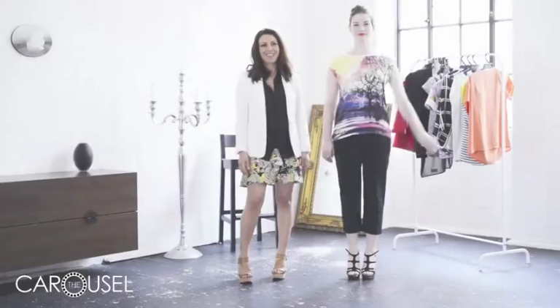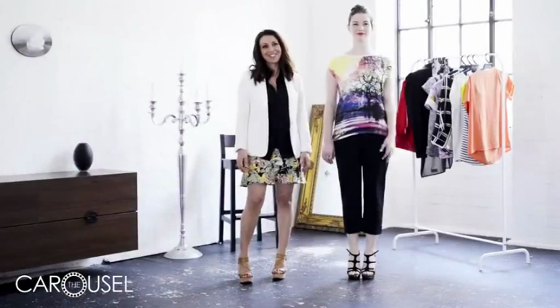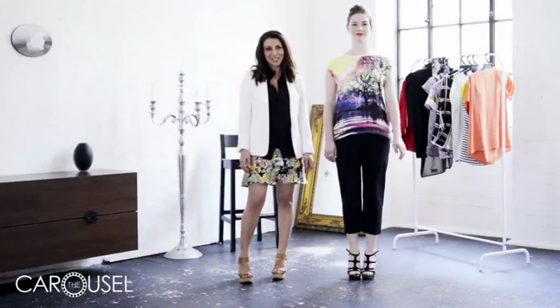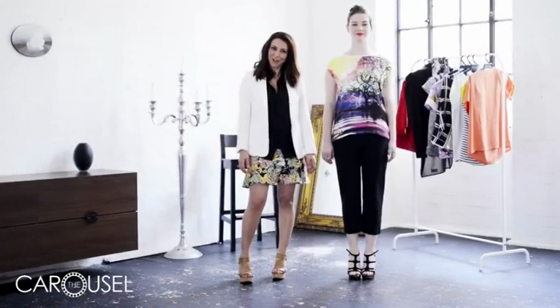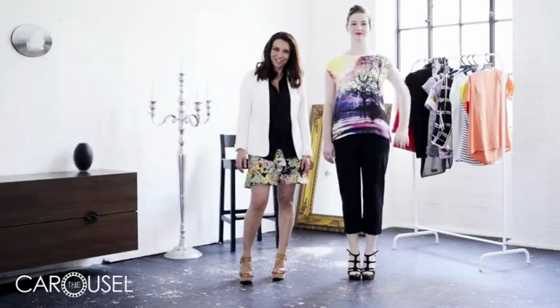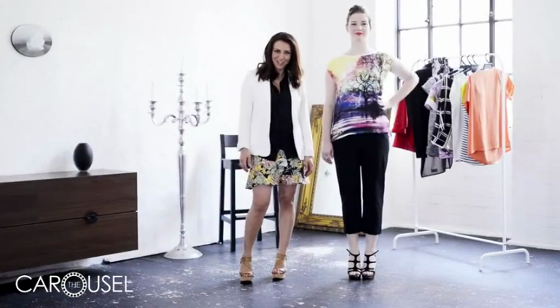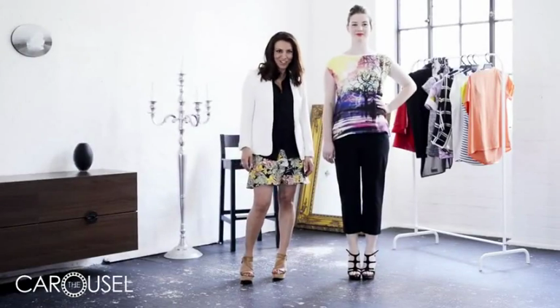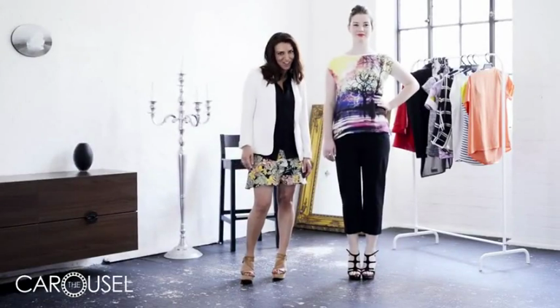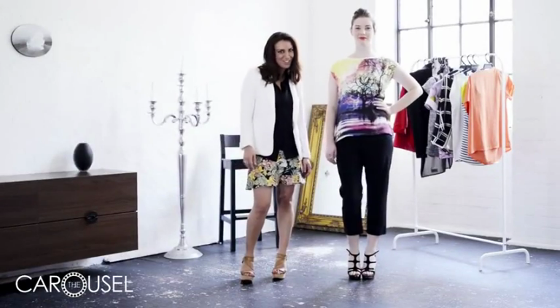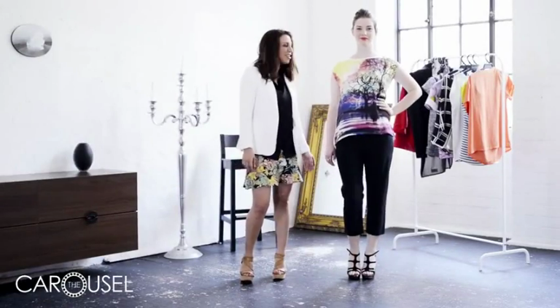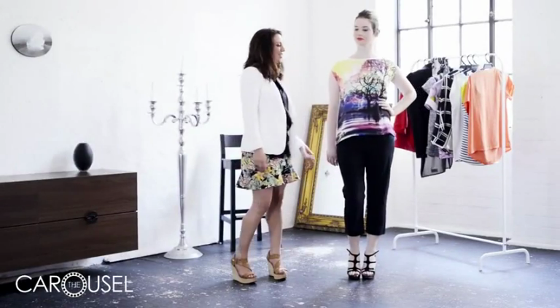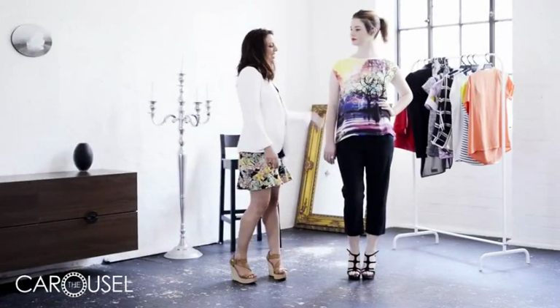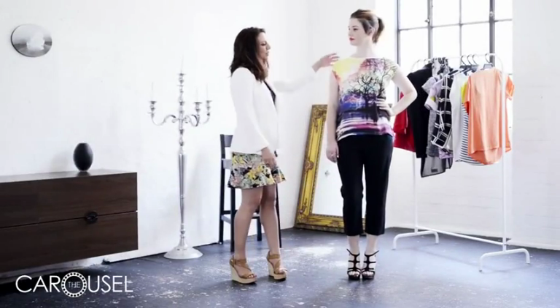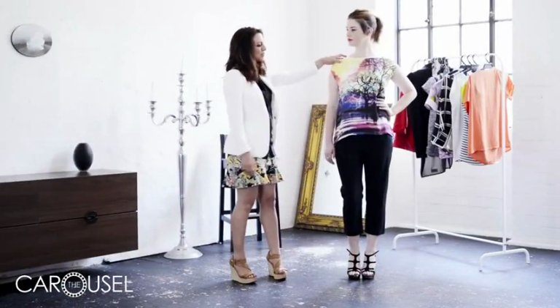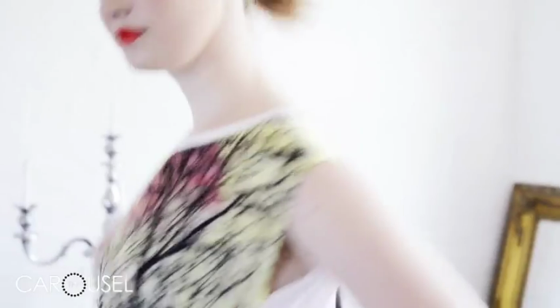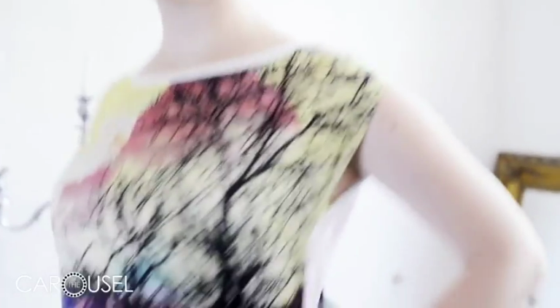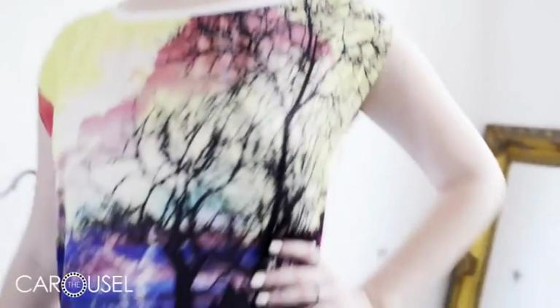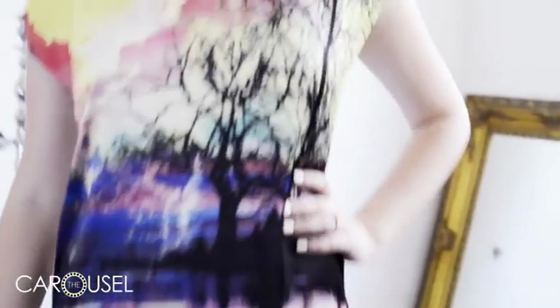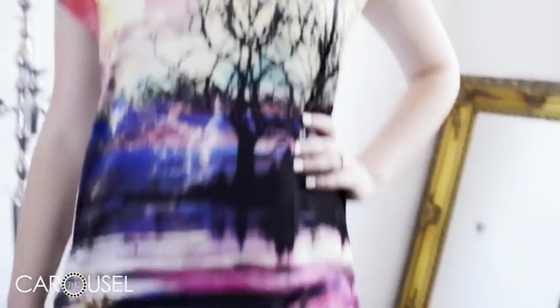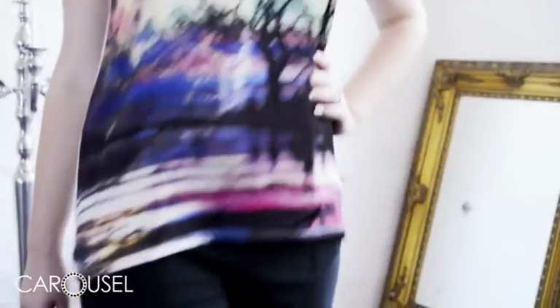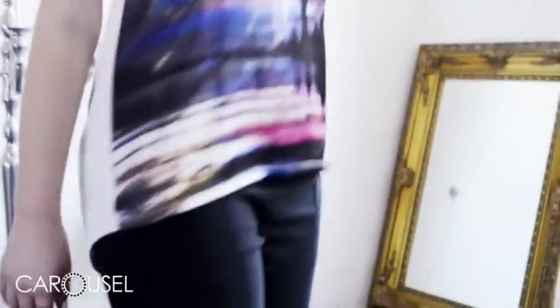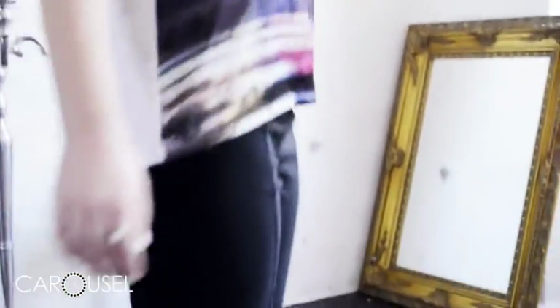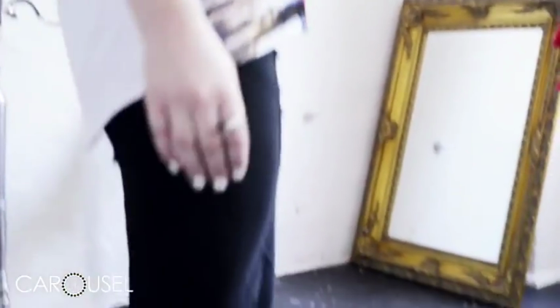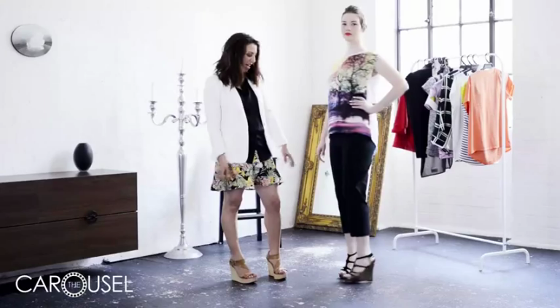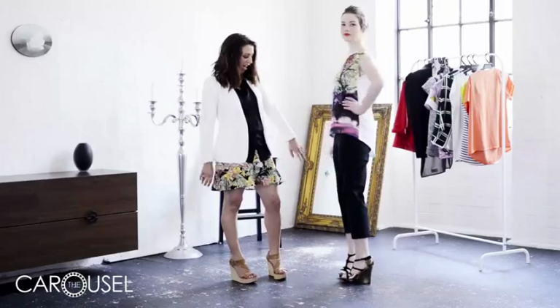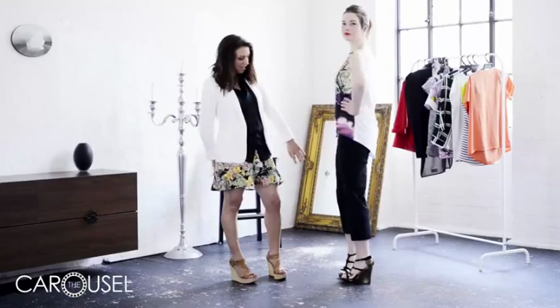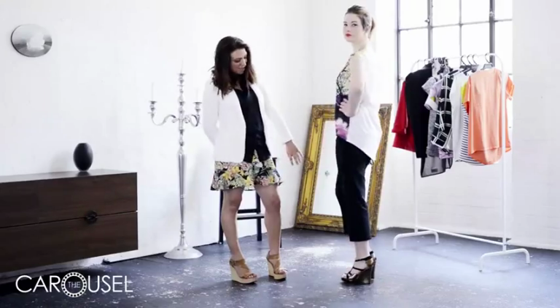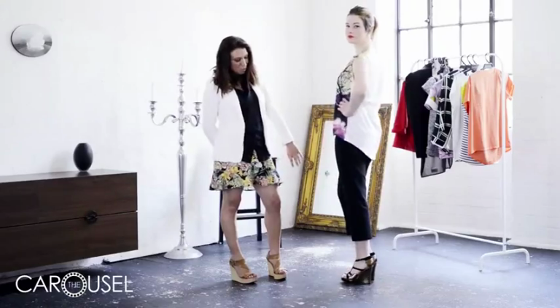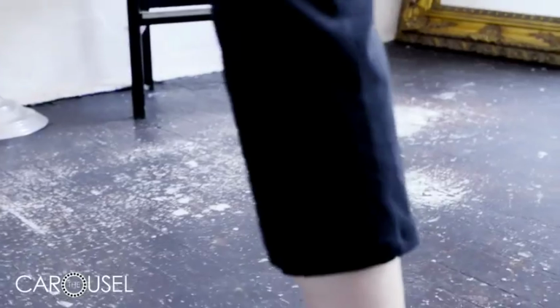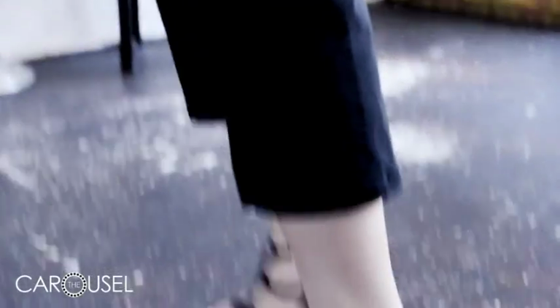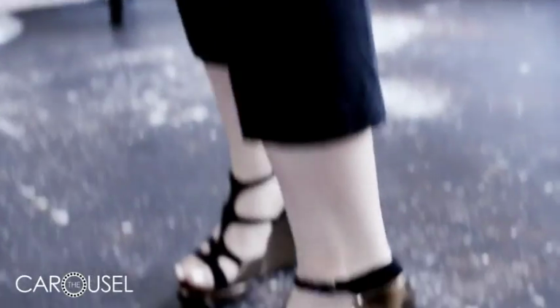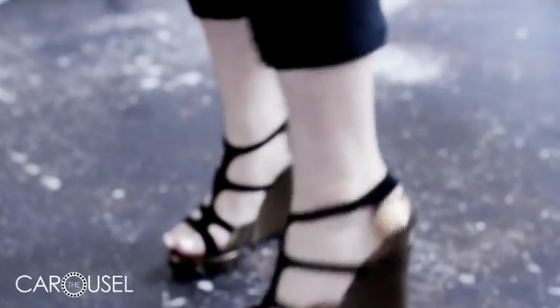This look is perfect for lunch with the girls. Dress it down with a printed shirt that fits over the top of the pants, and a wedge shoe for comfort.